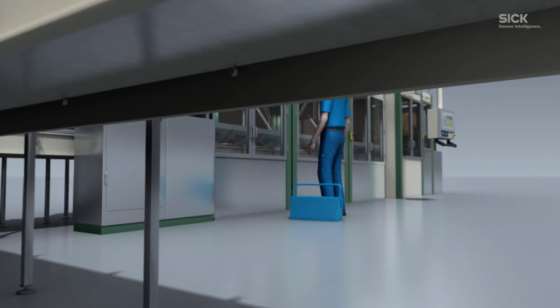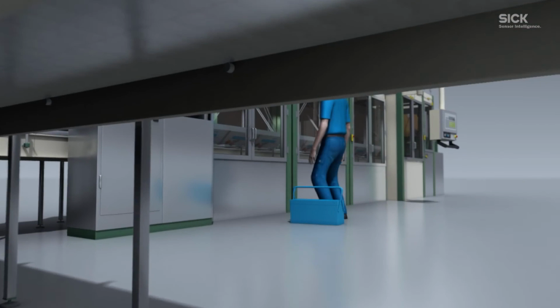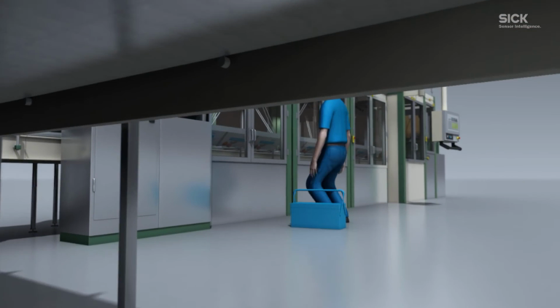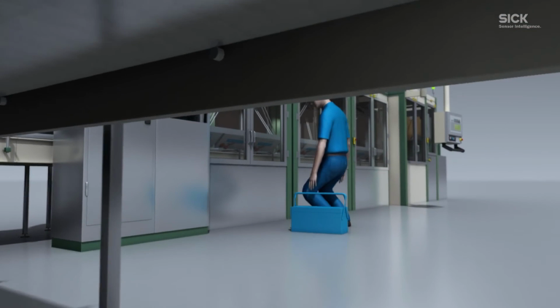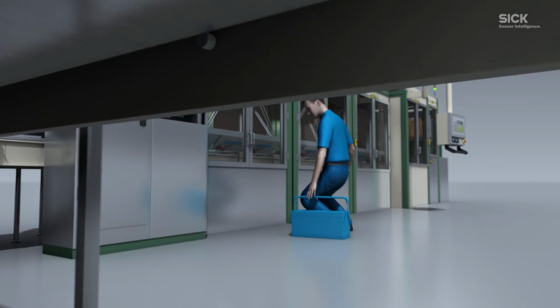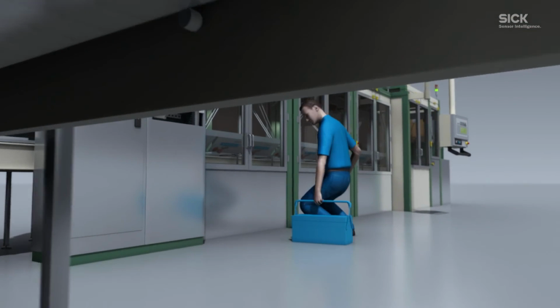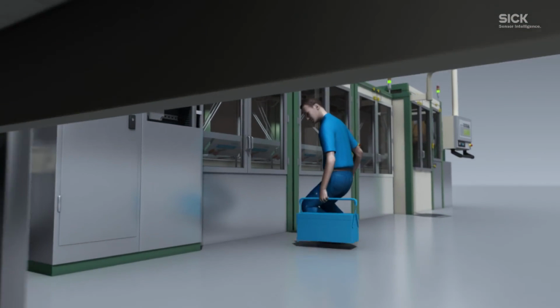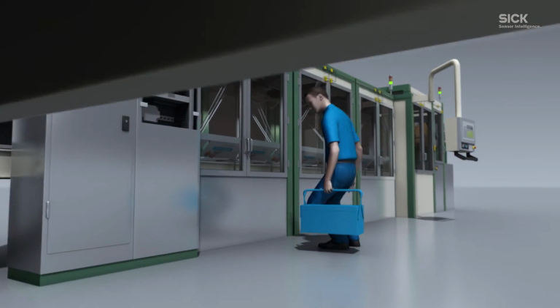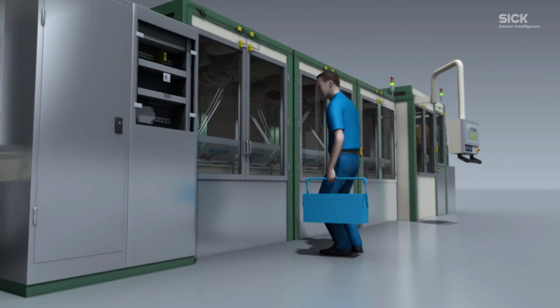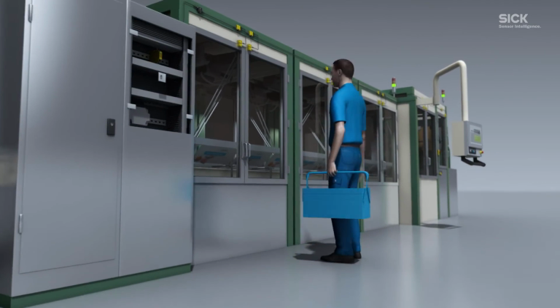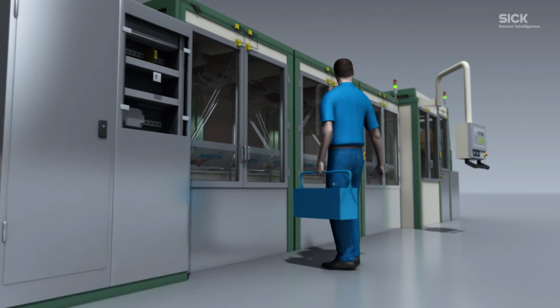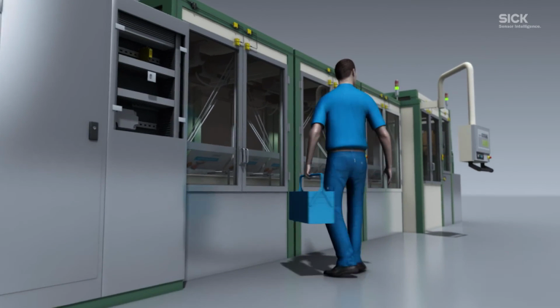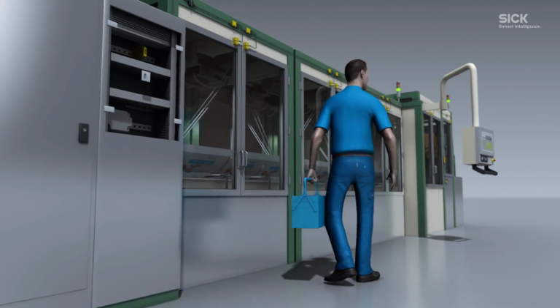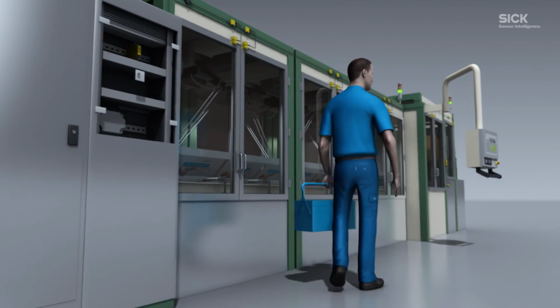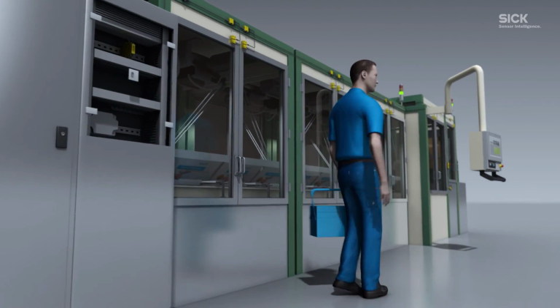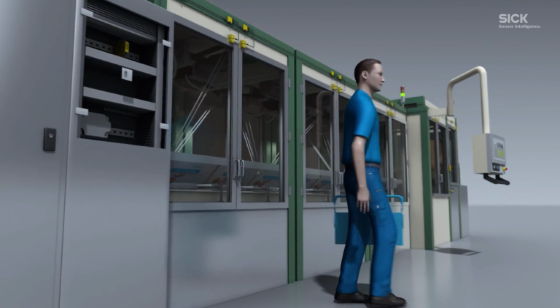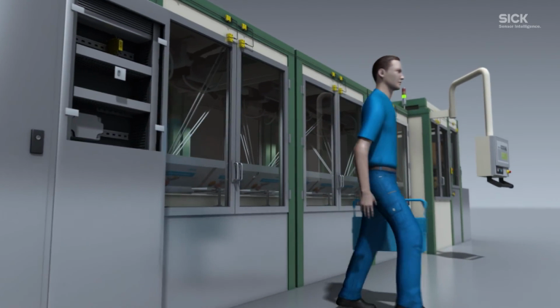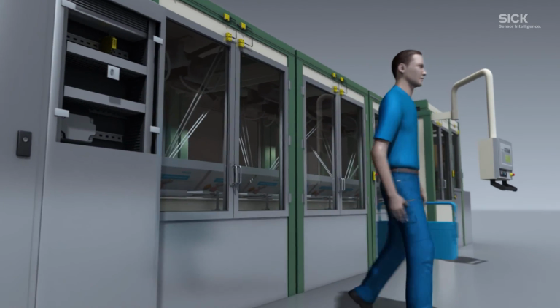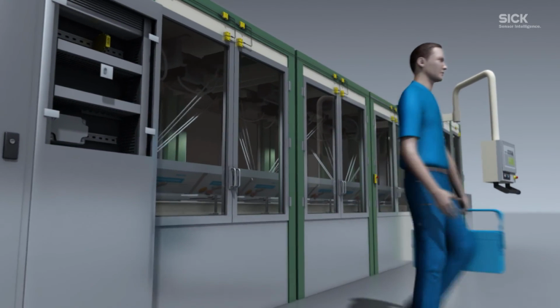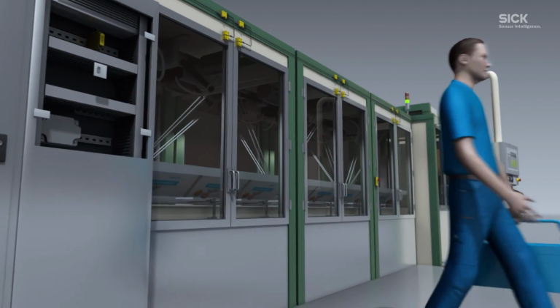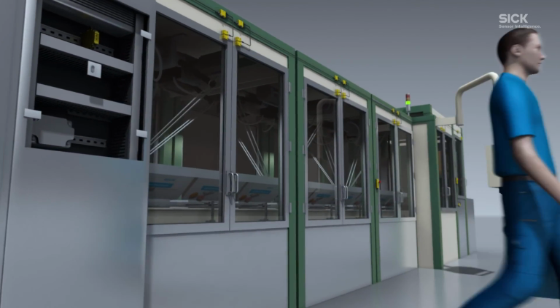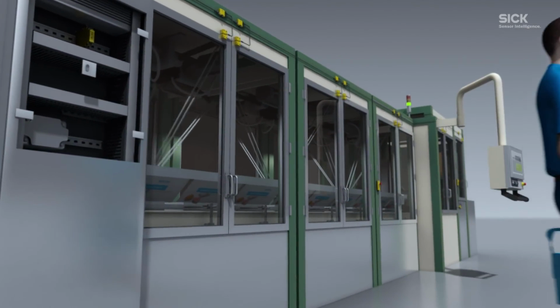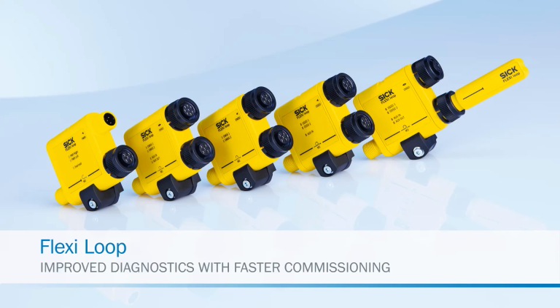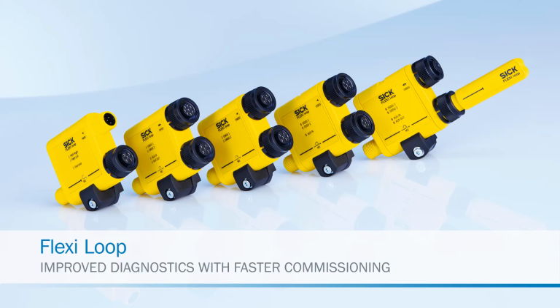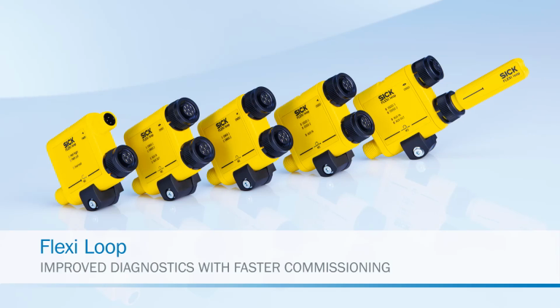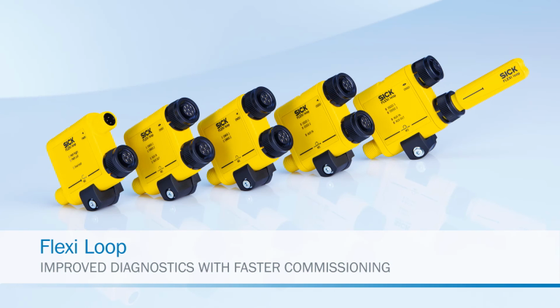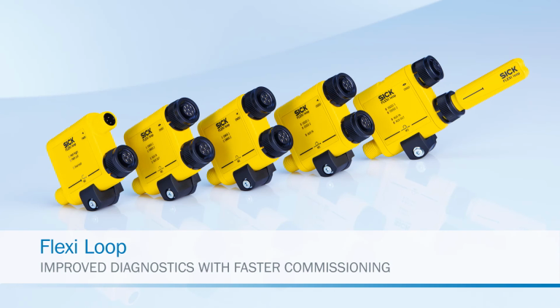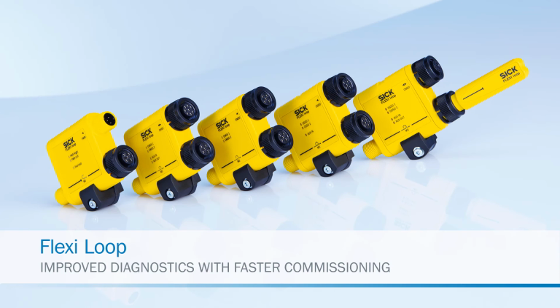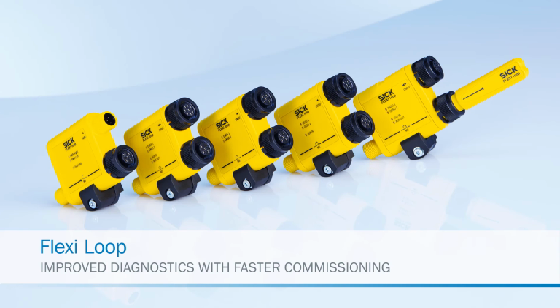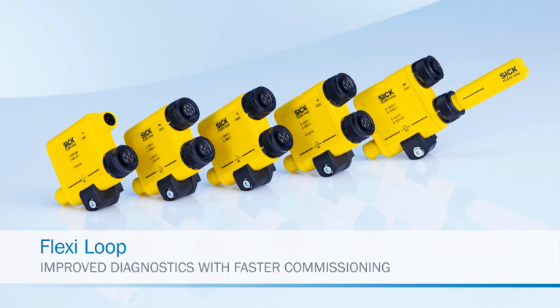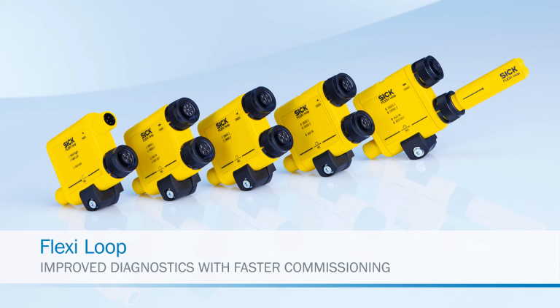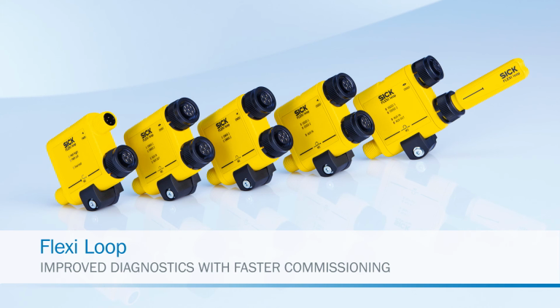Flexi Loop. Improved diagnostics with faster commissioning.